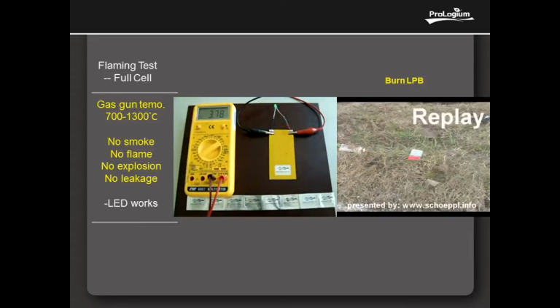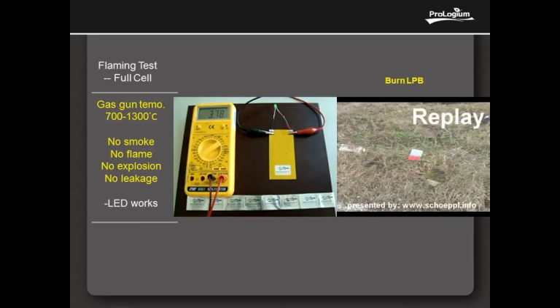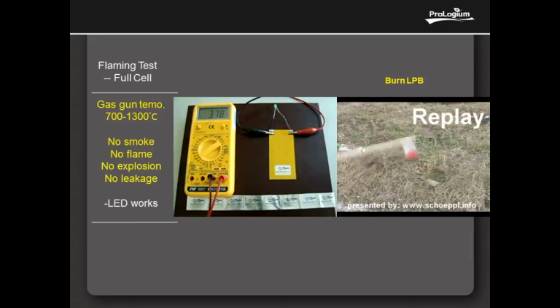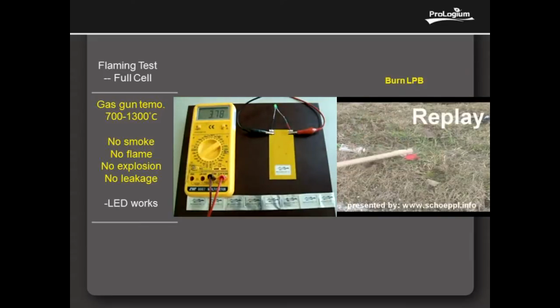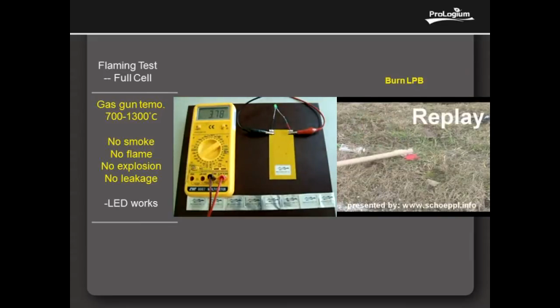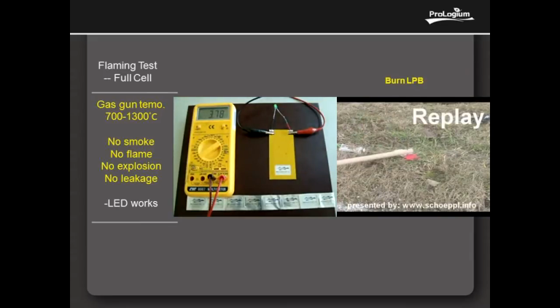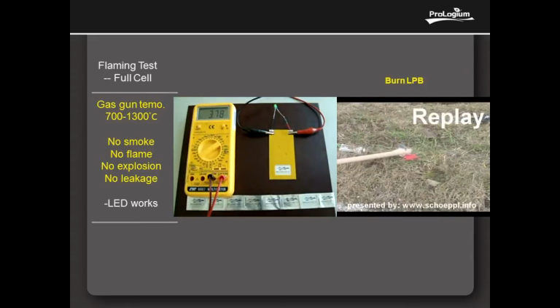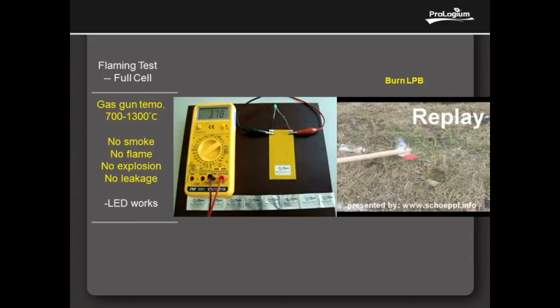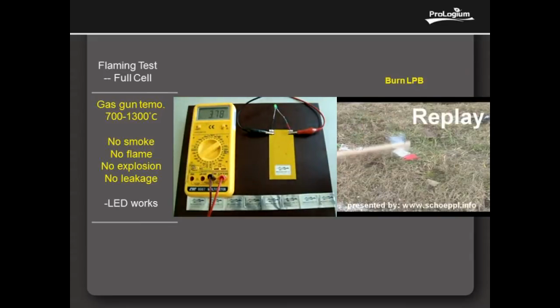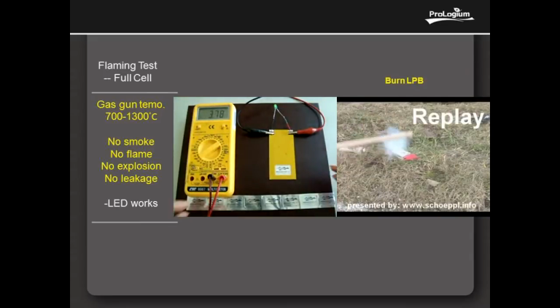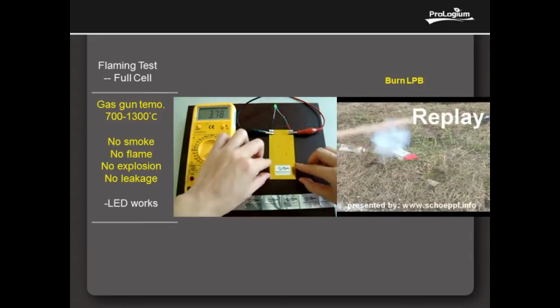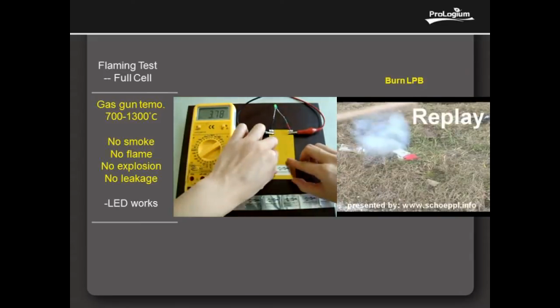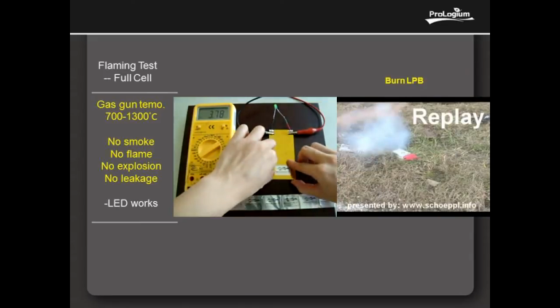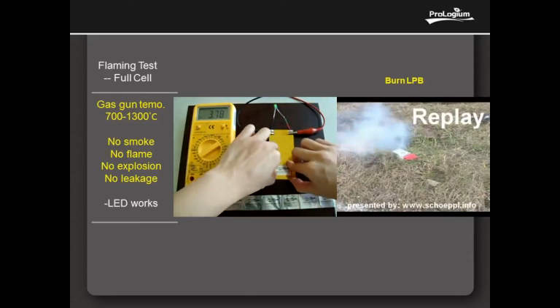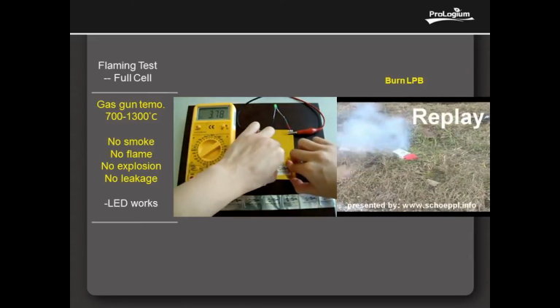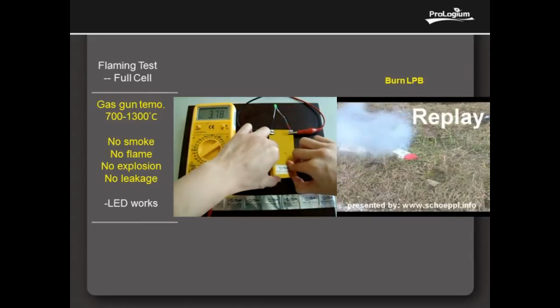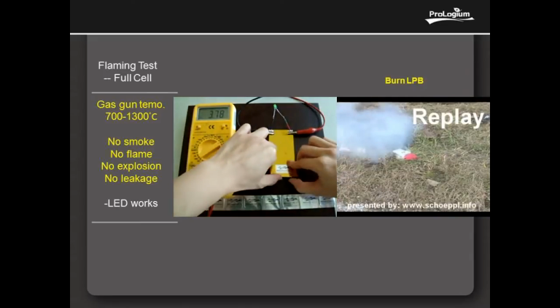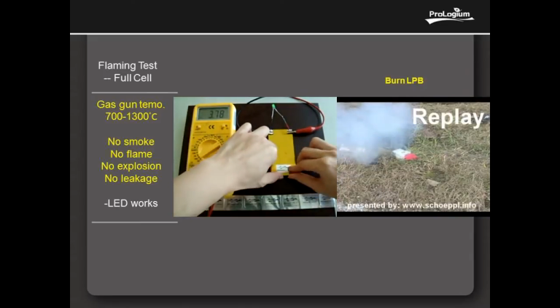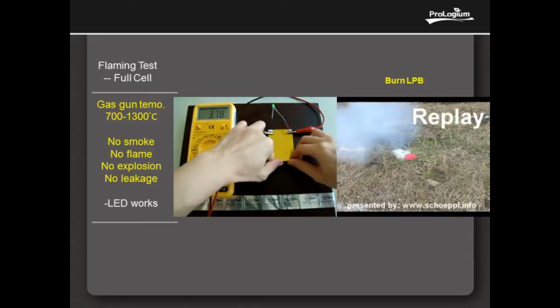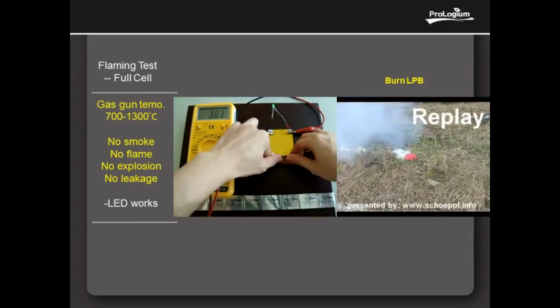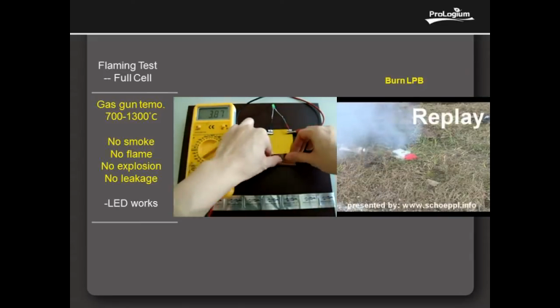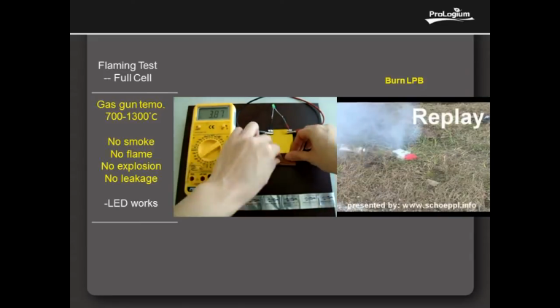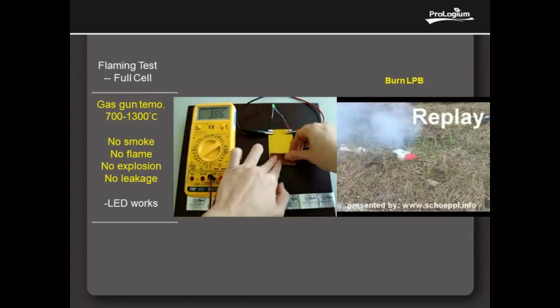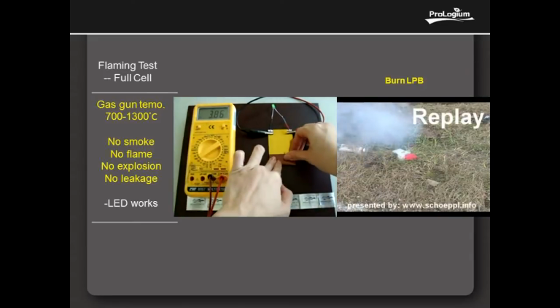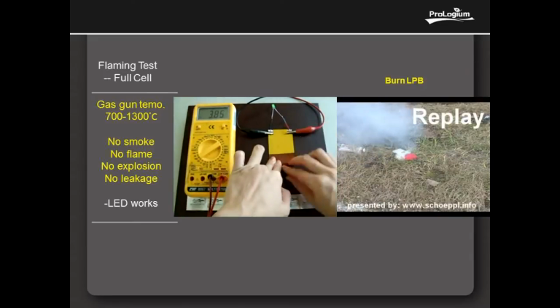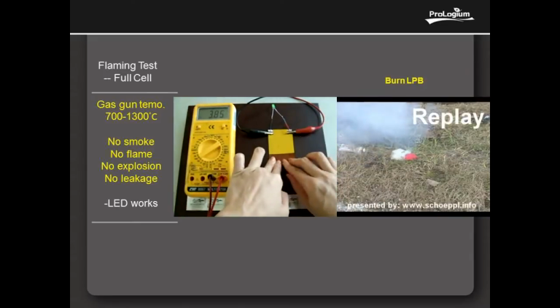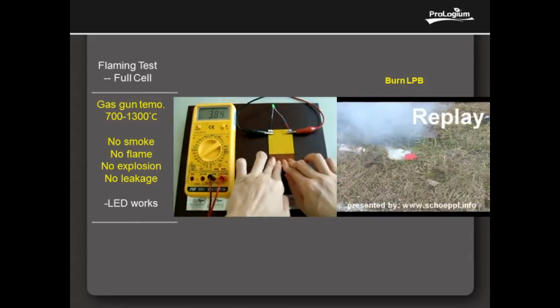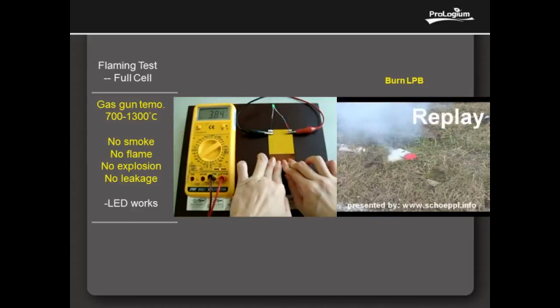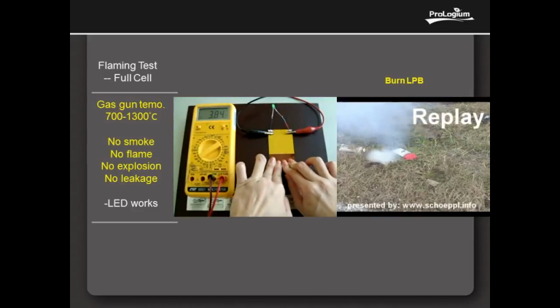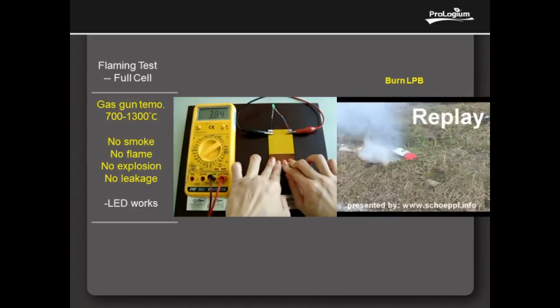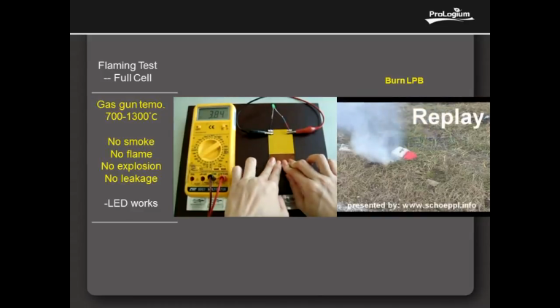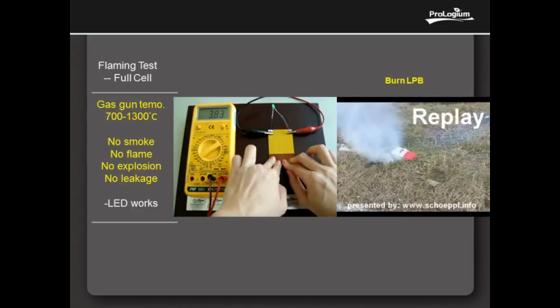Physical Impact Test 2: Folding the cell — you can see the voltage remains and the LED works.